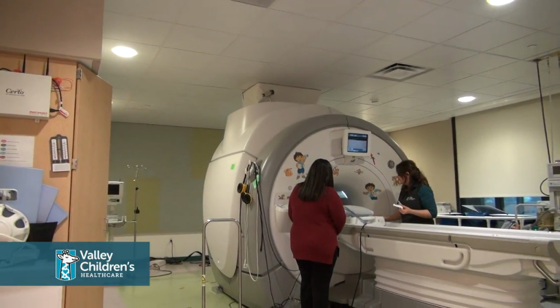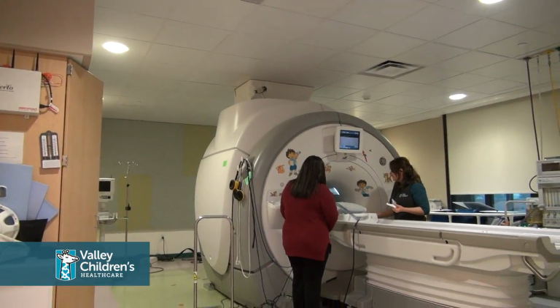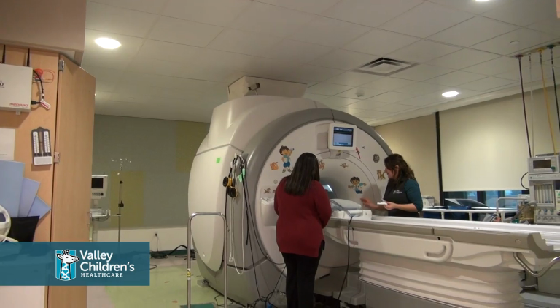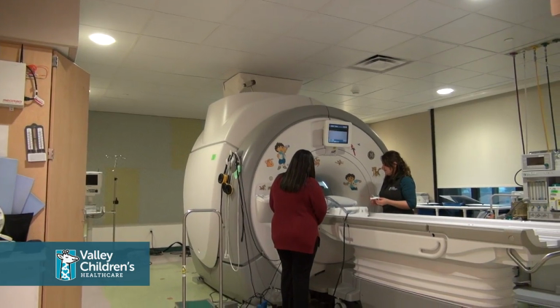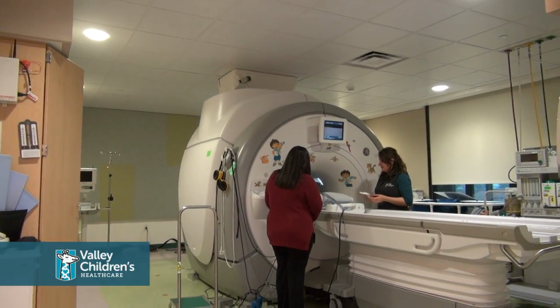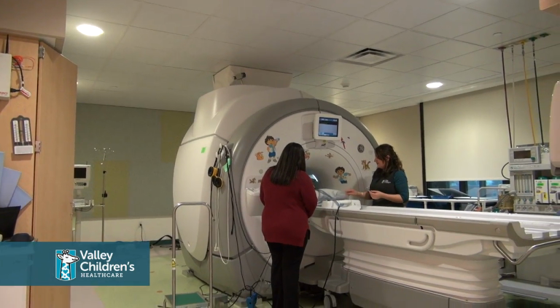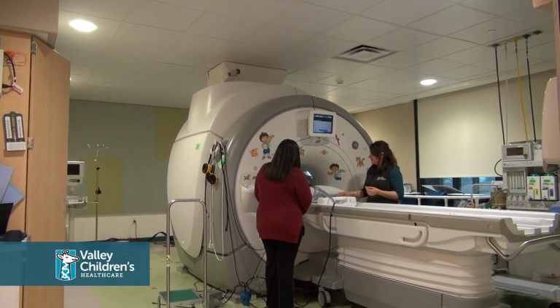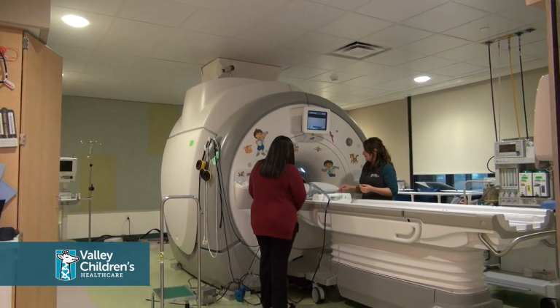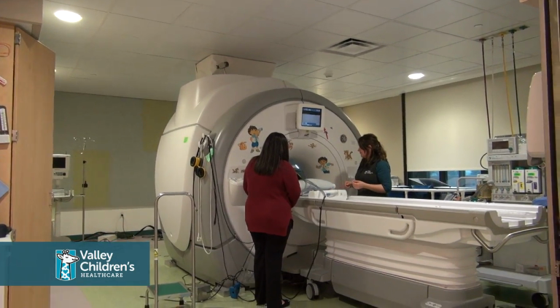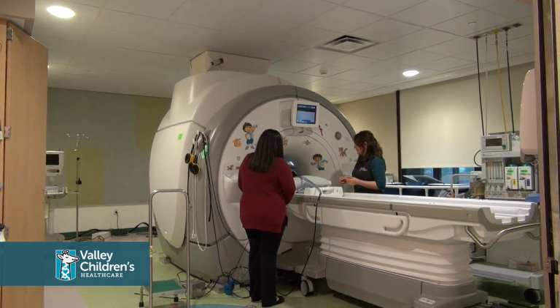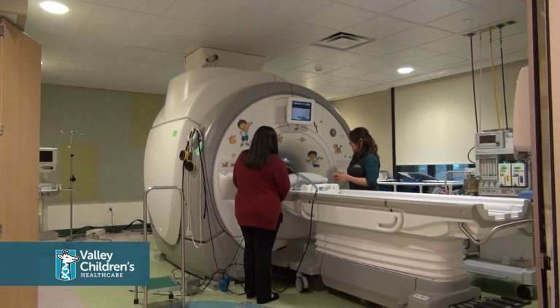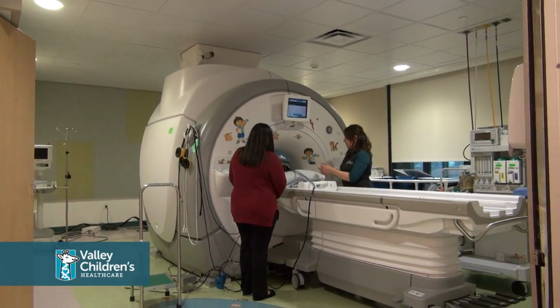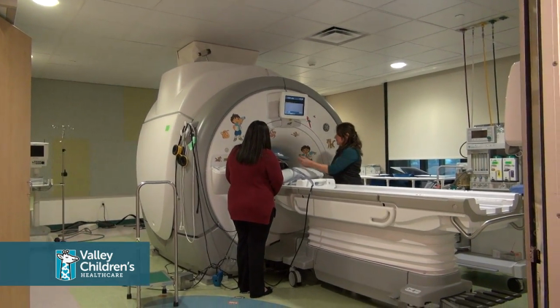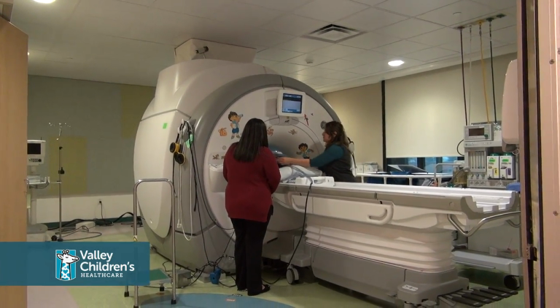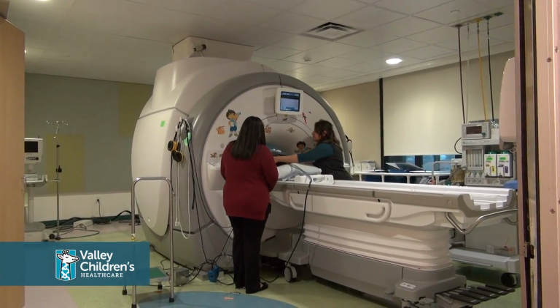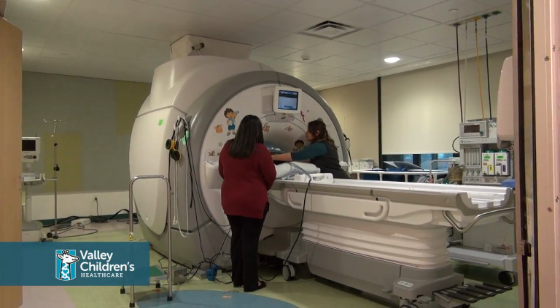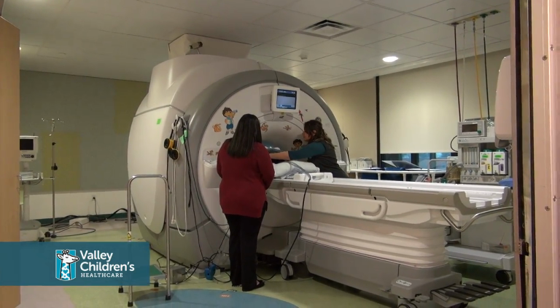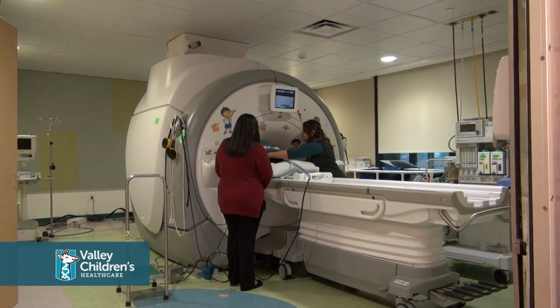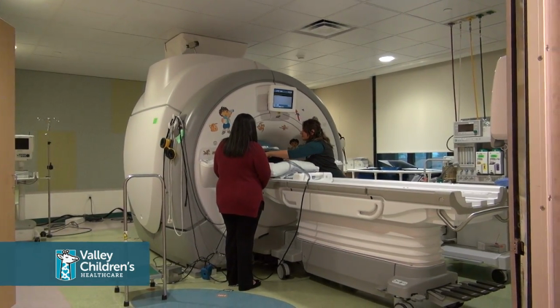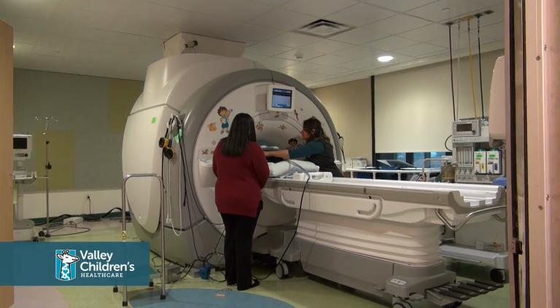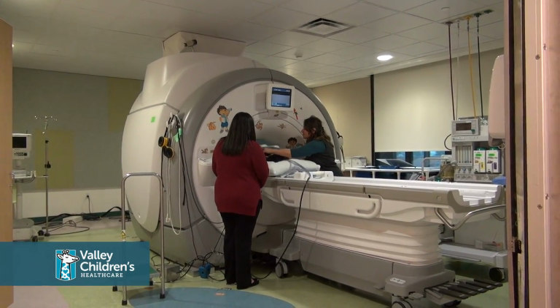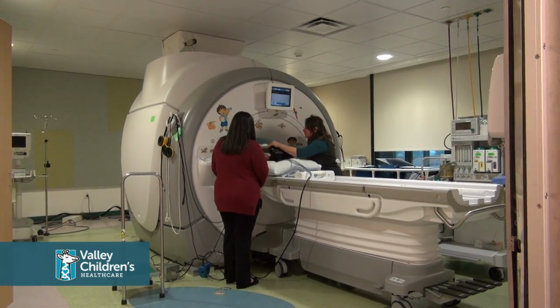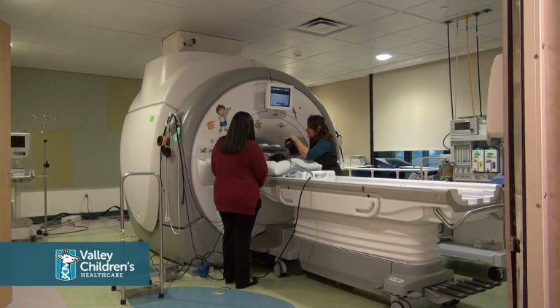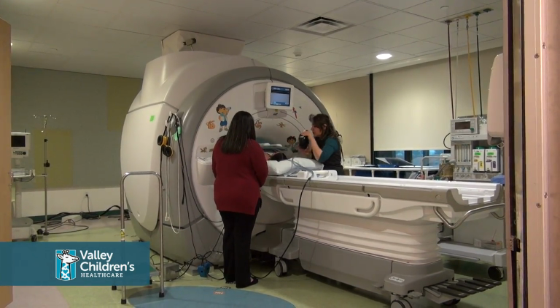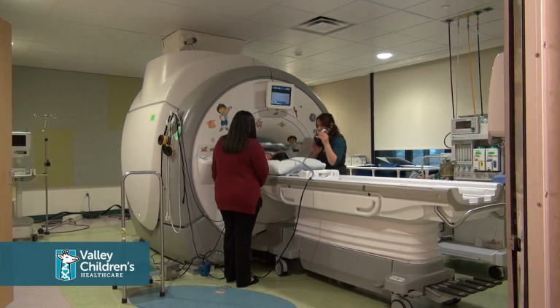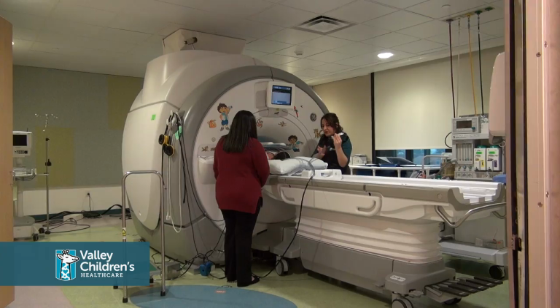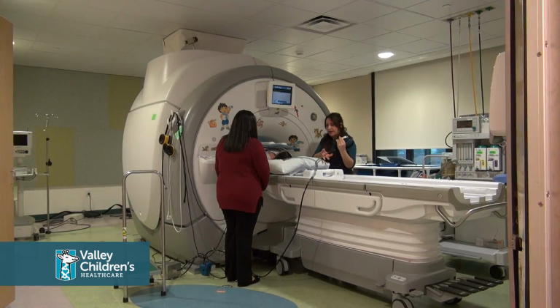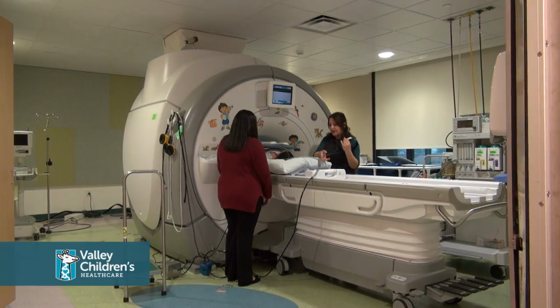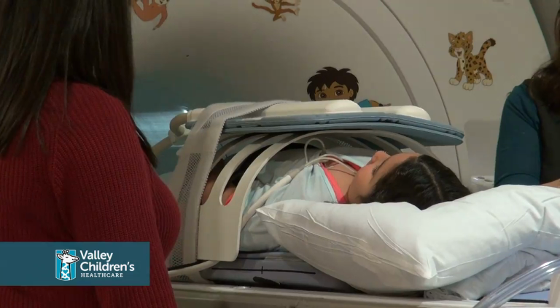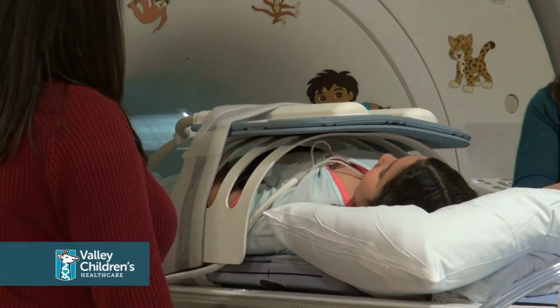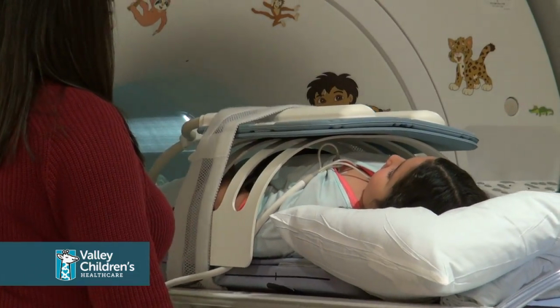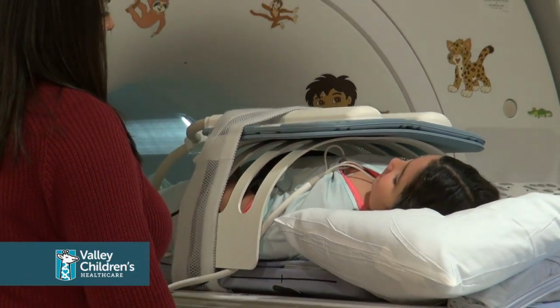You can make physical contact with your child during the exam, which may assist in helping them keep calm during the MRI.